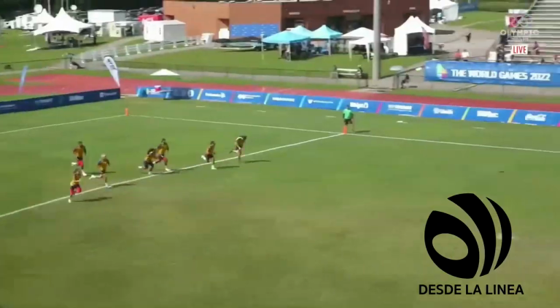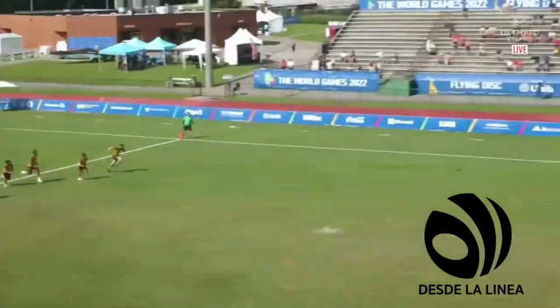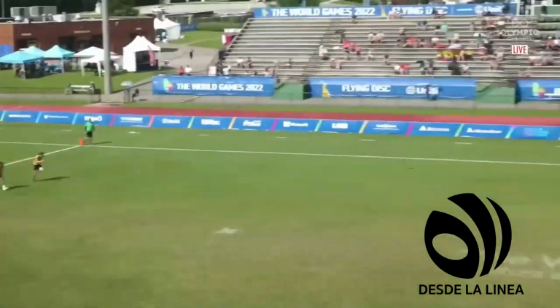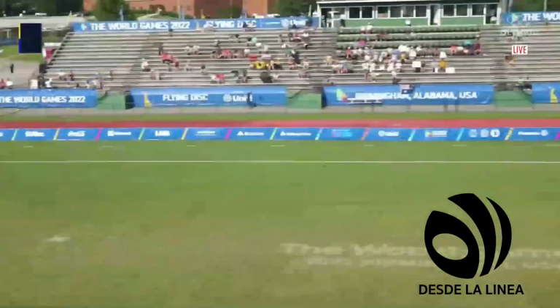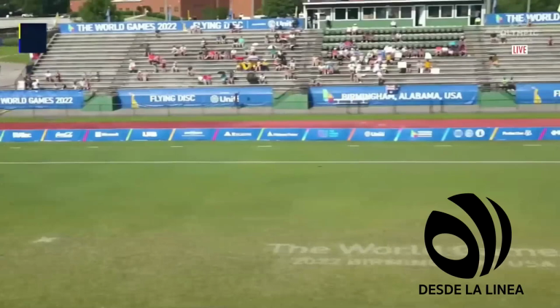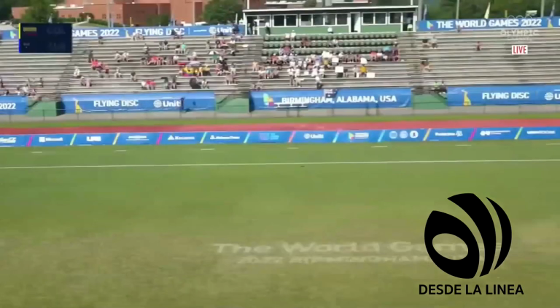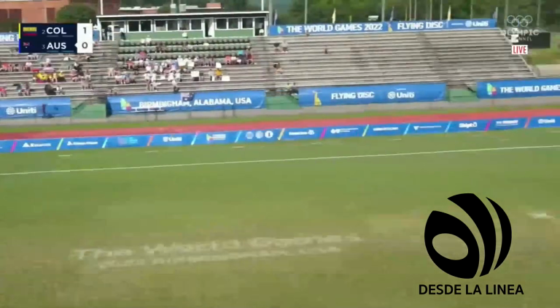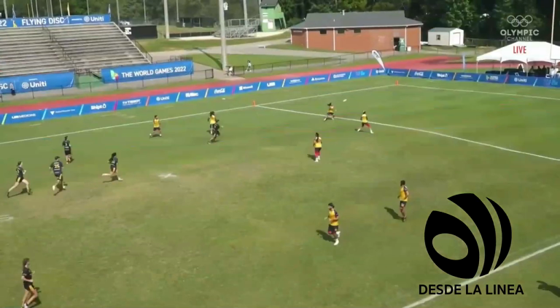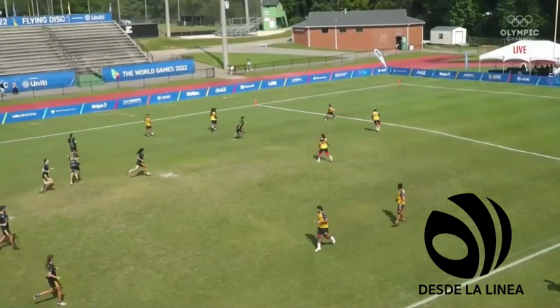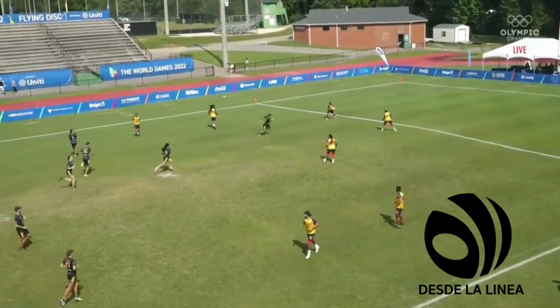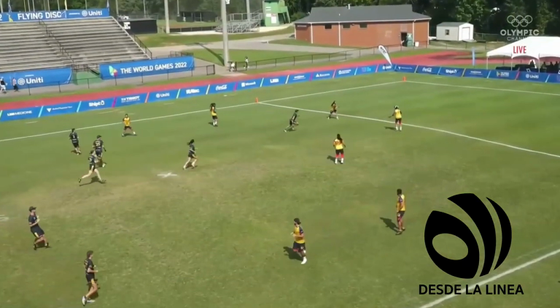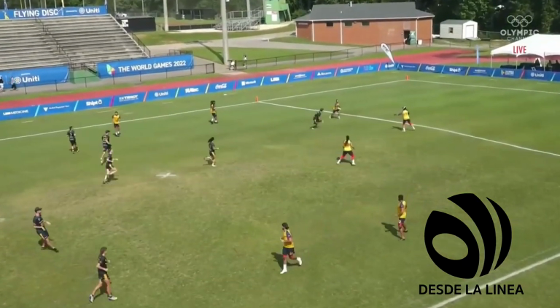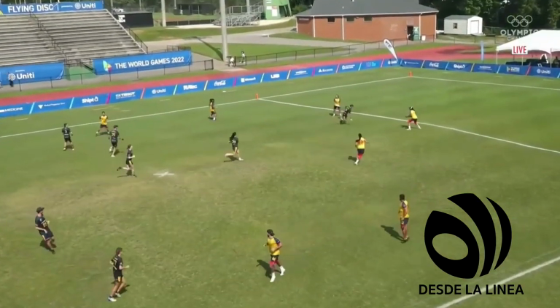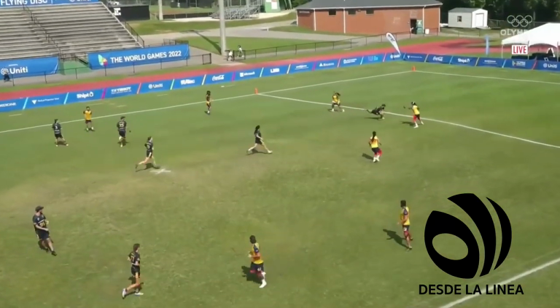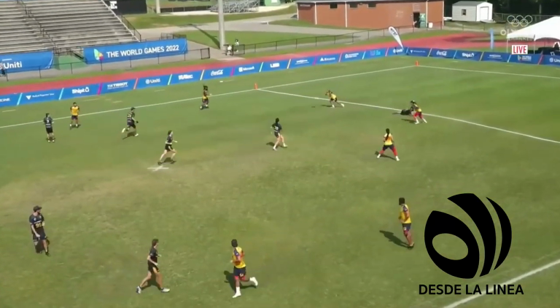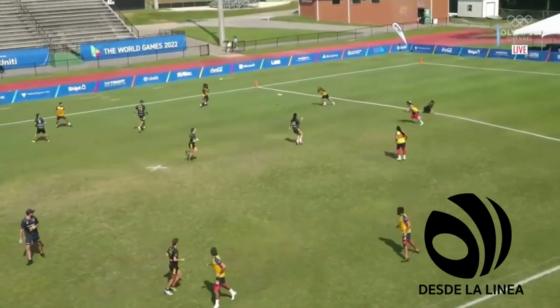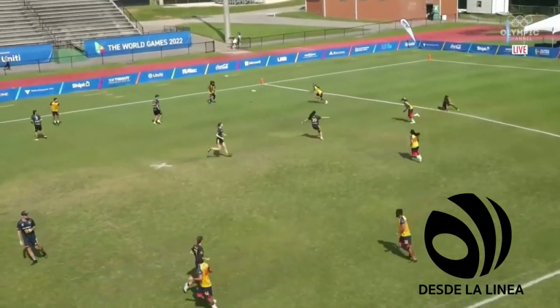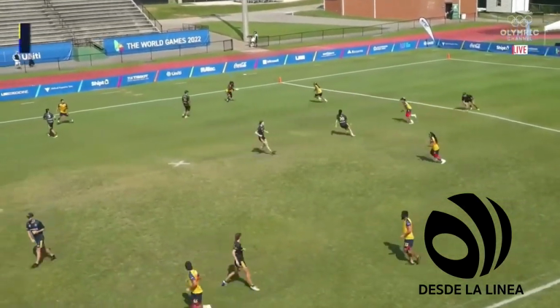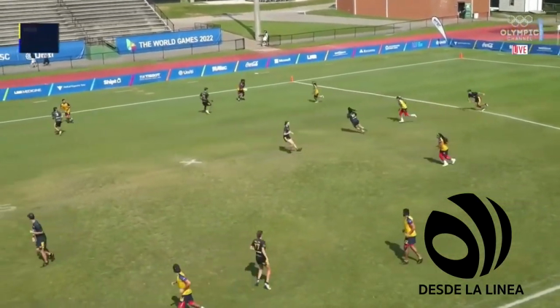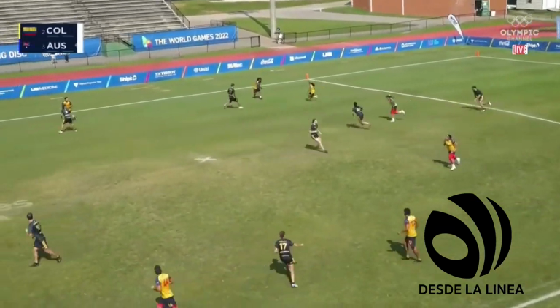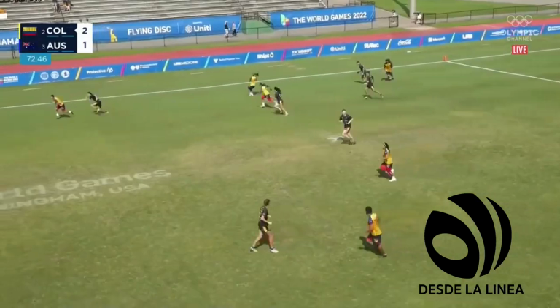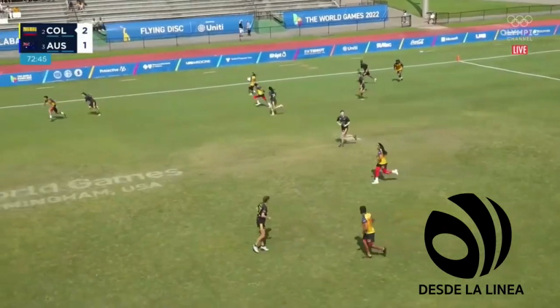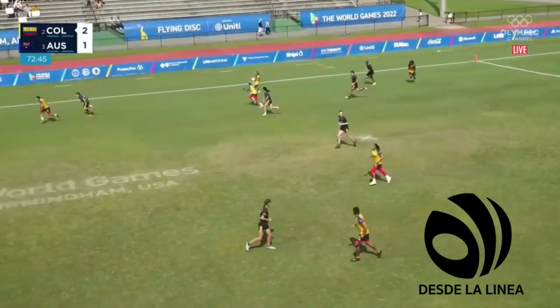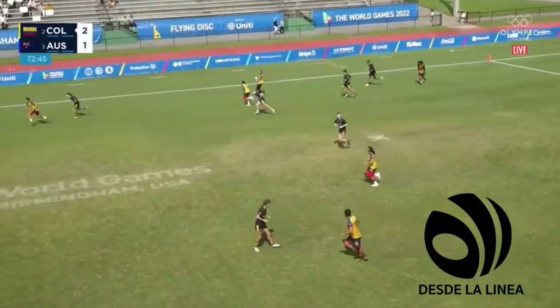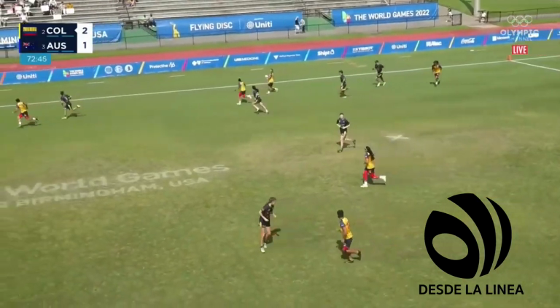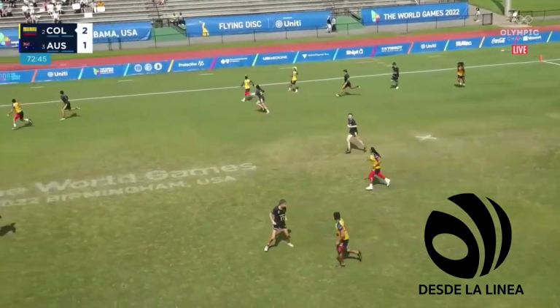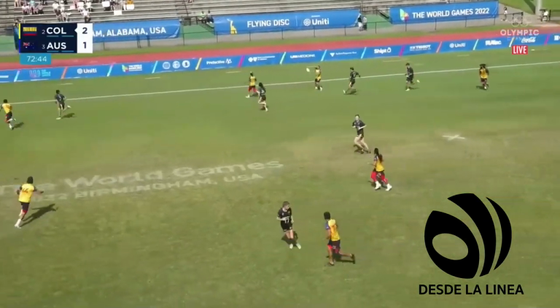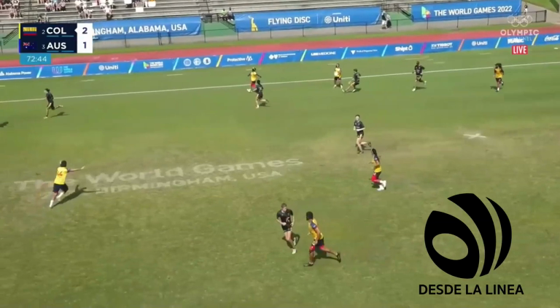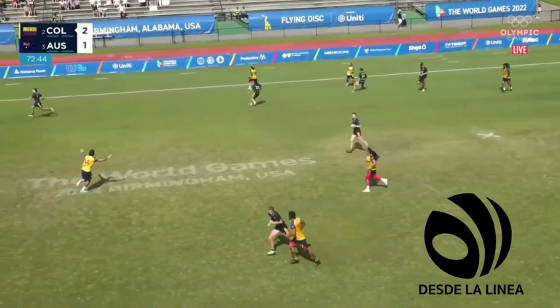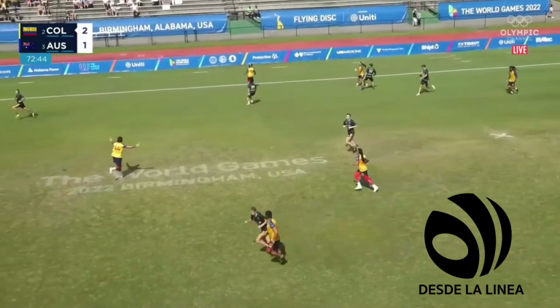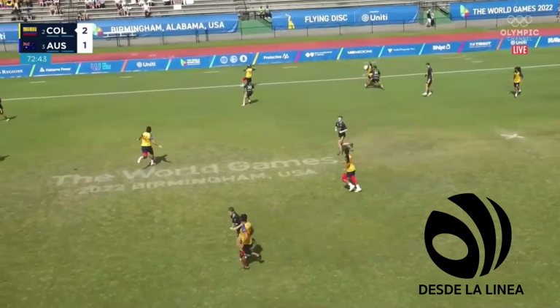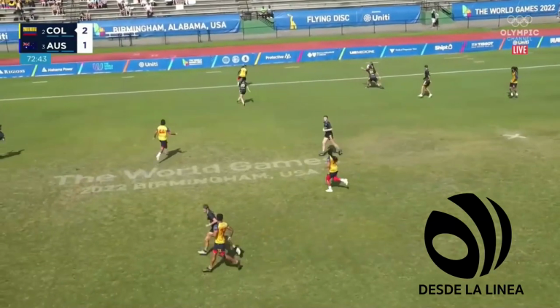Another big pull. Colombia coming out on offense again.